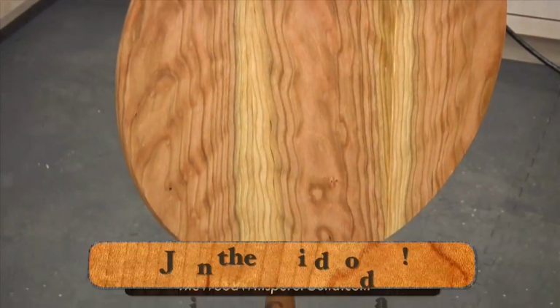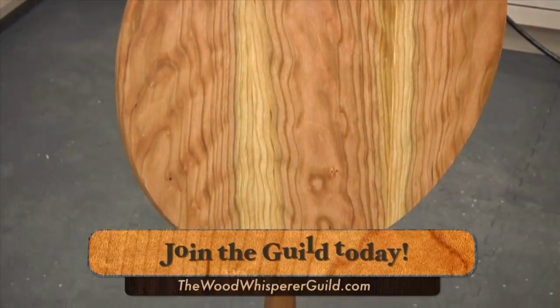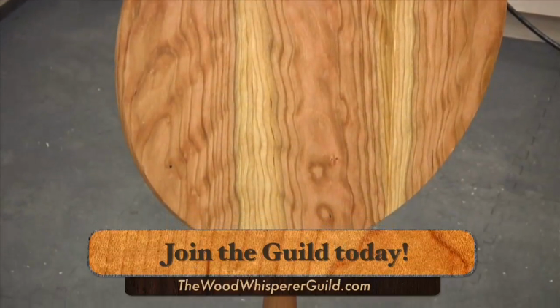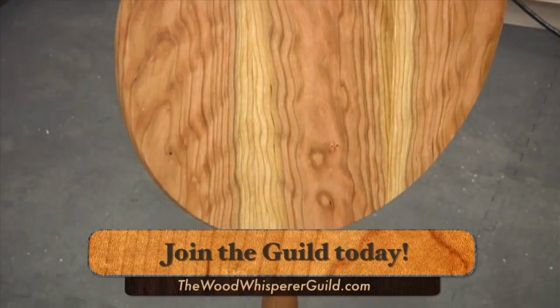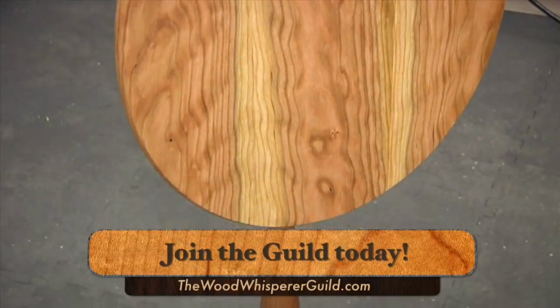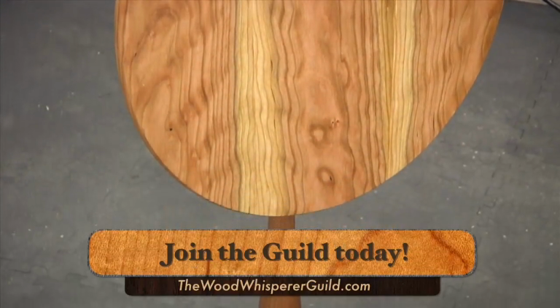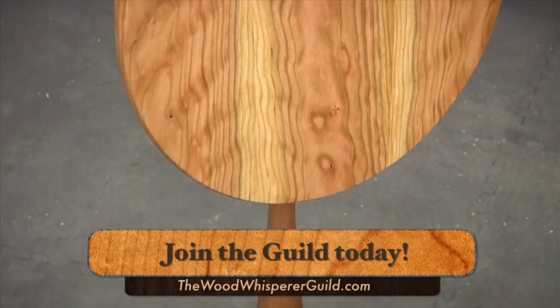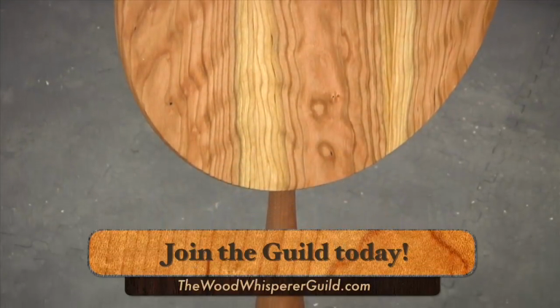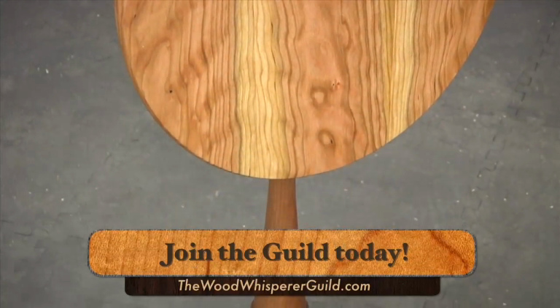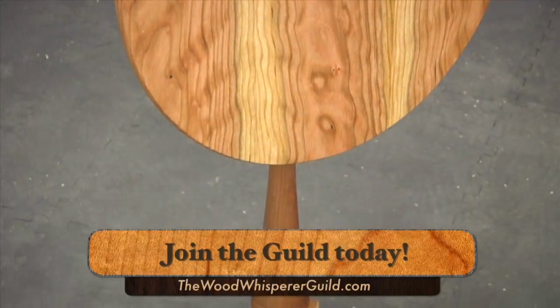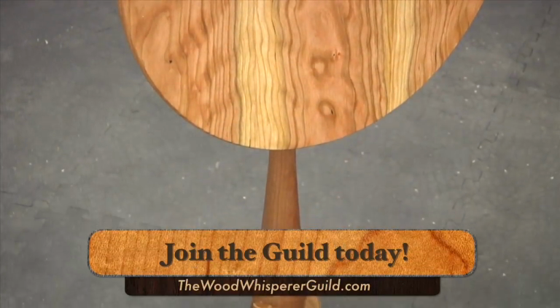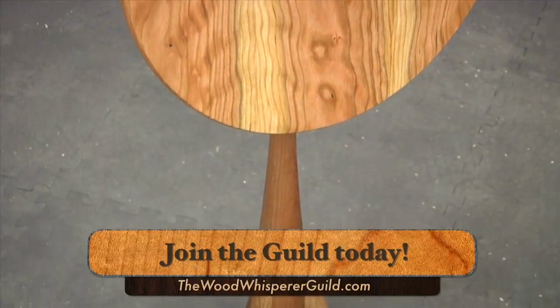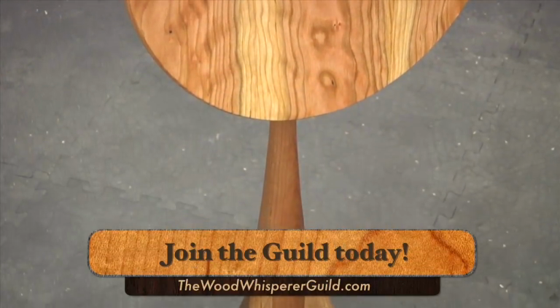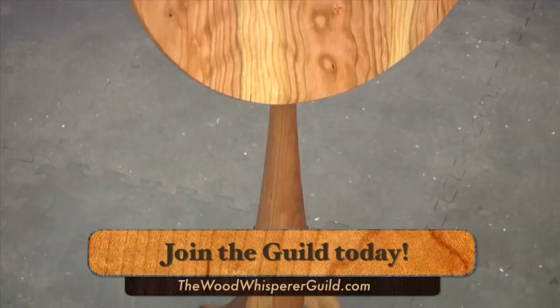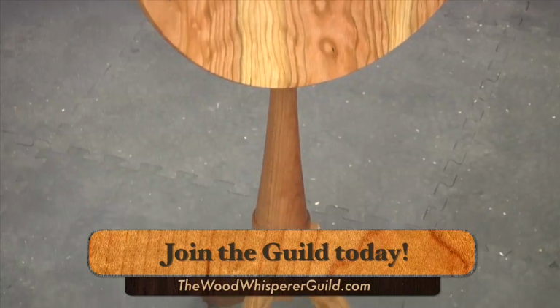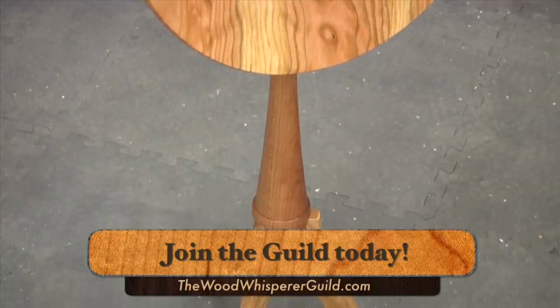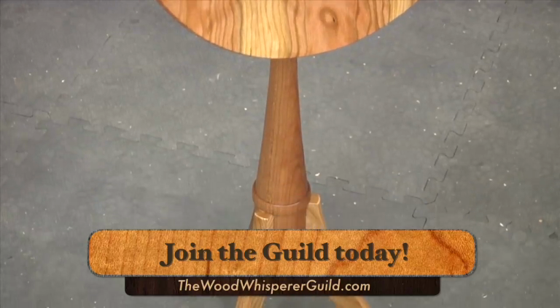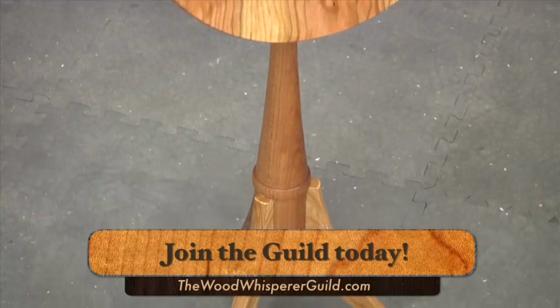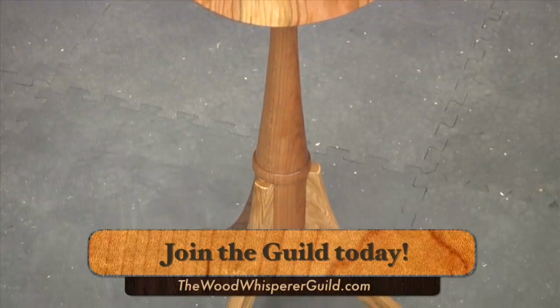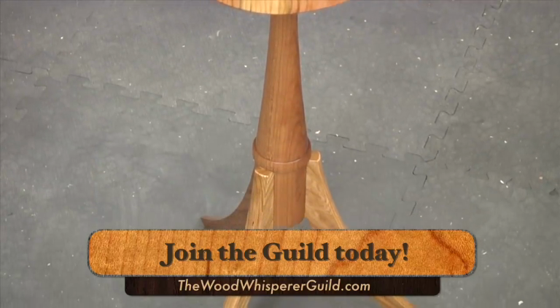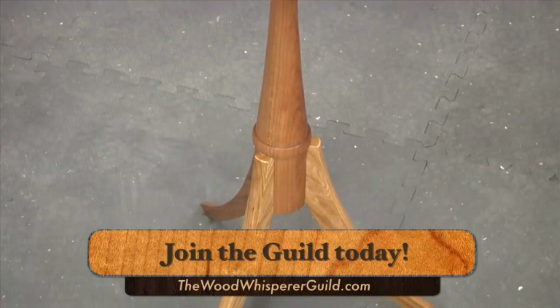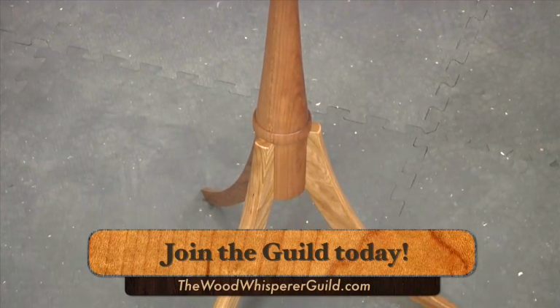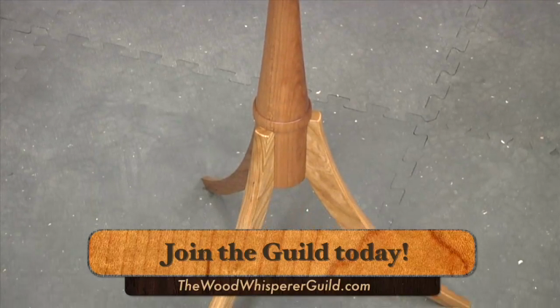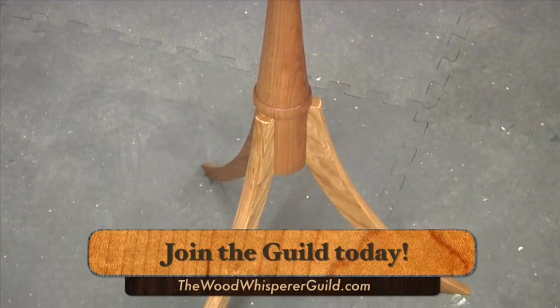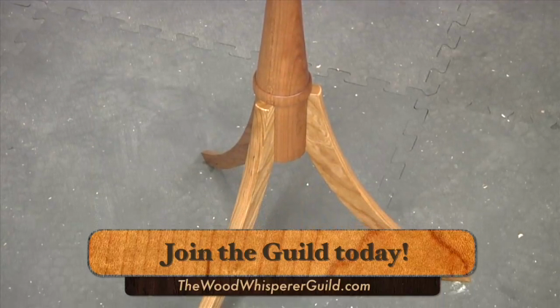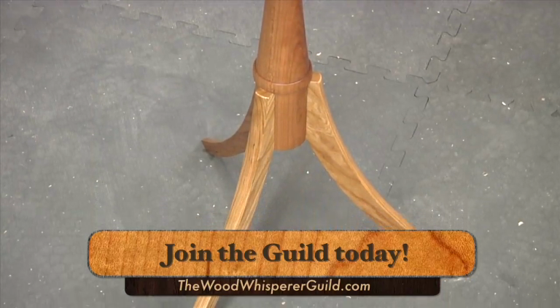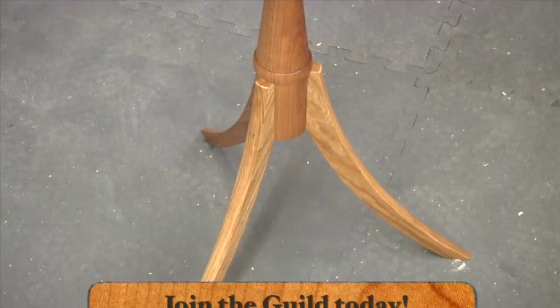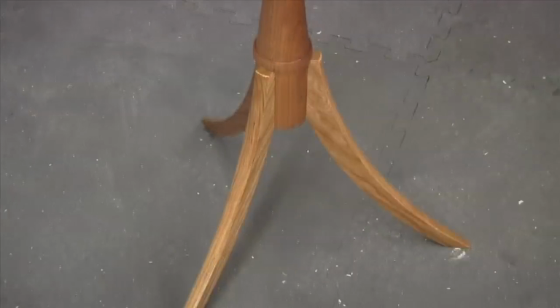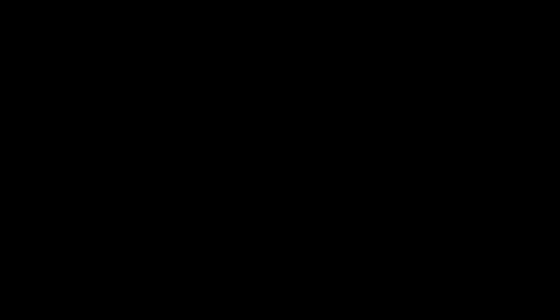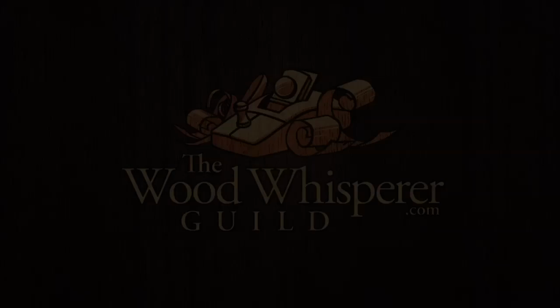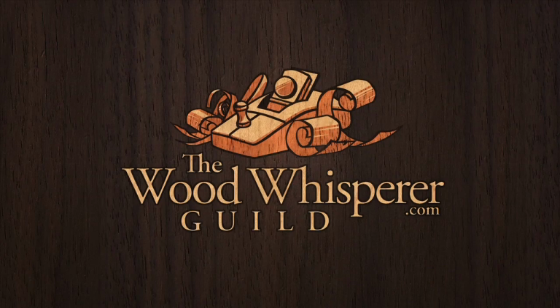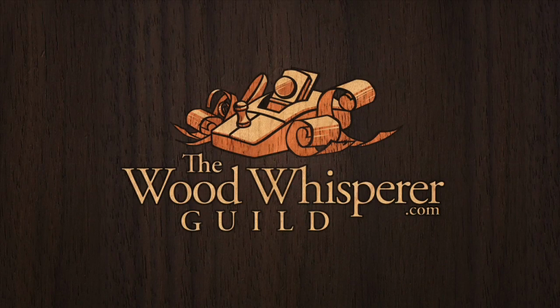Head to thewoodwhispererguild.com for more information and to get immediate access to this build. We'll see you there.